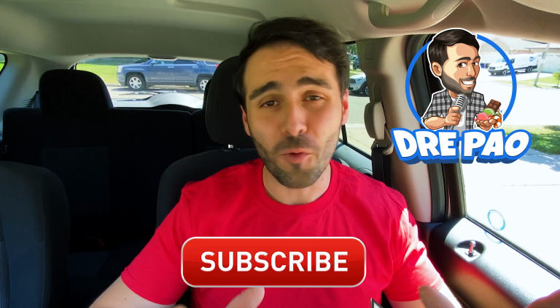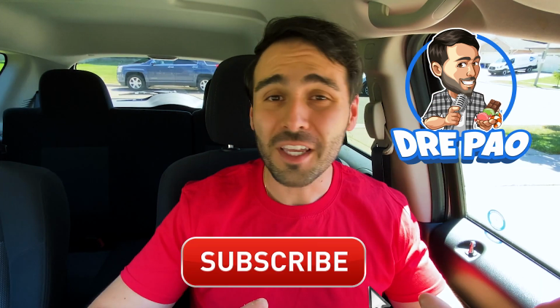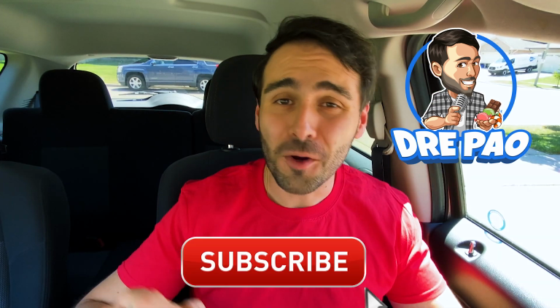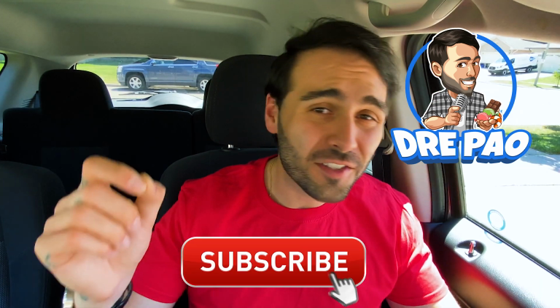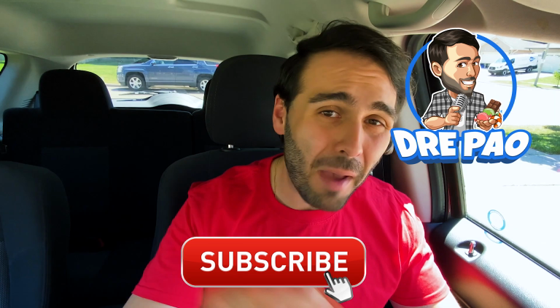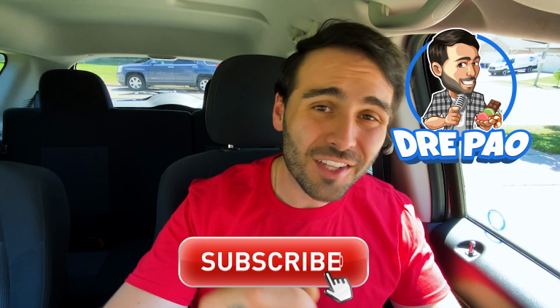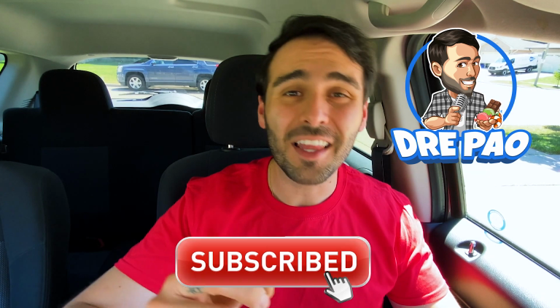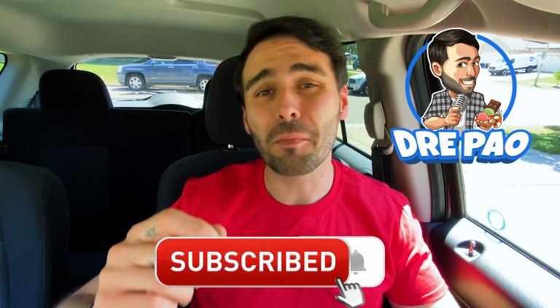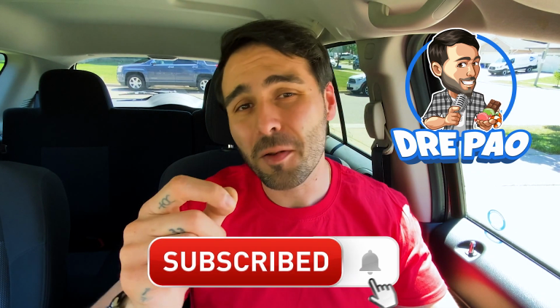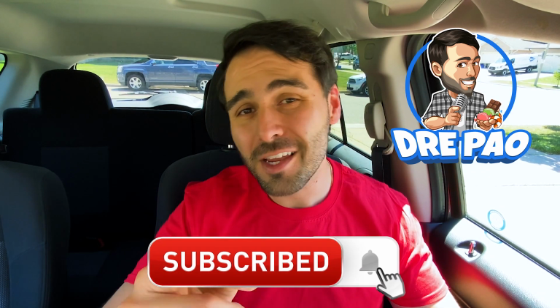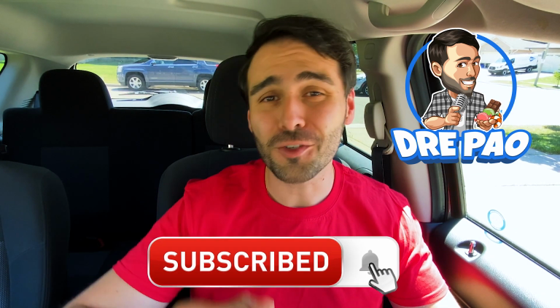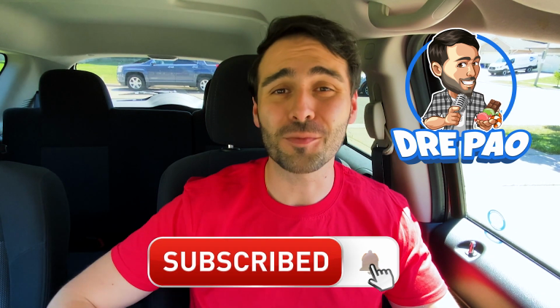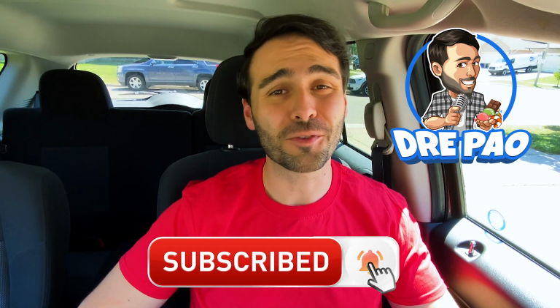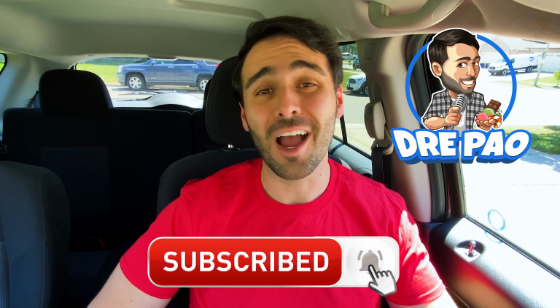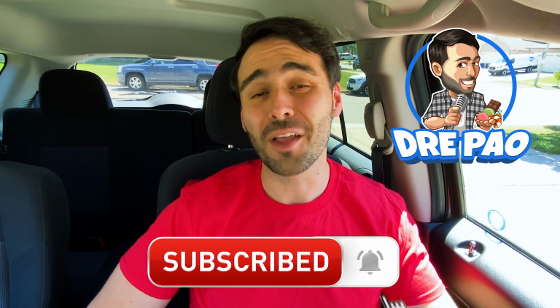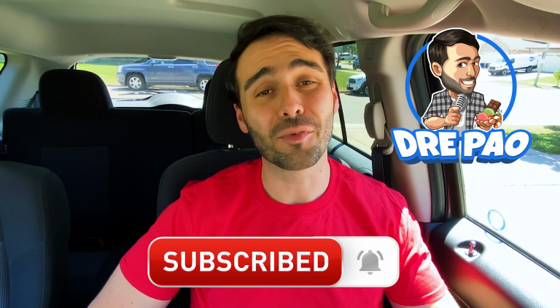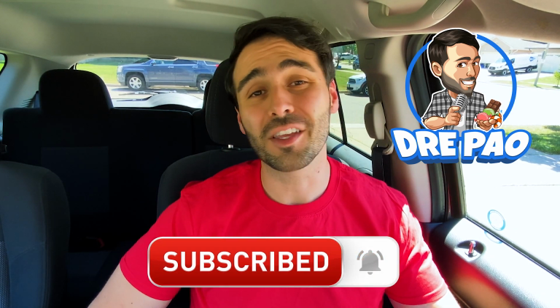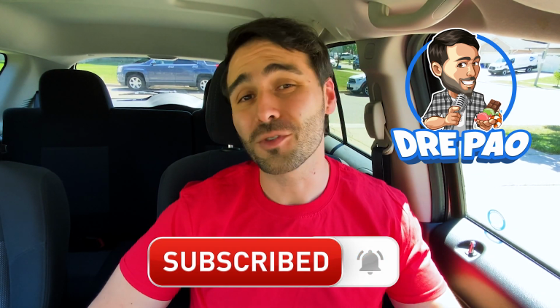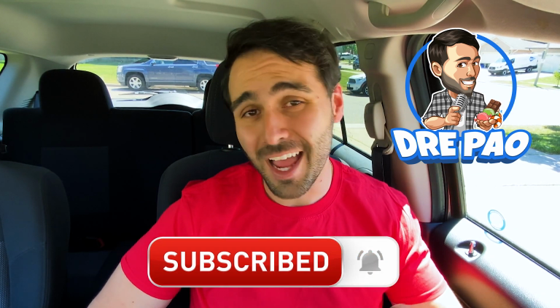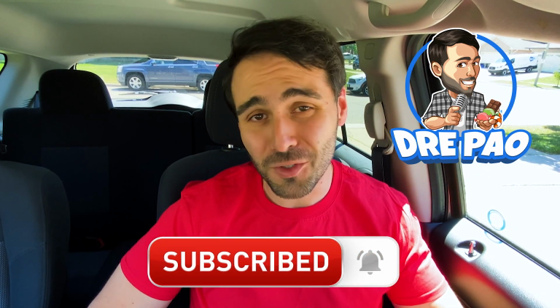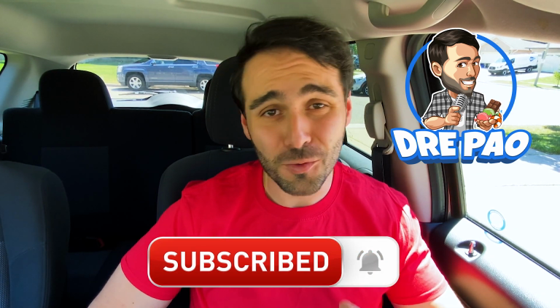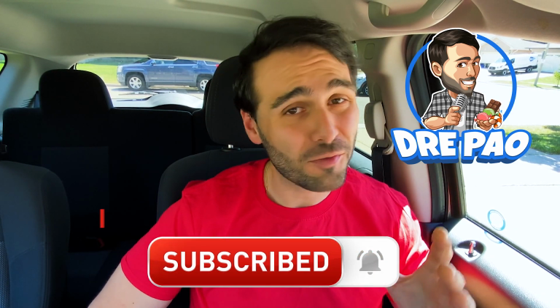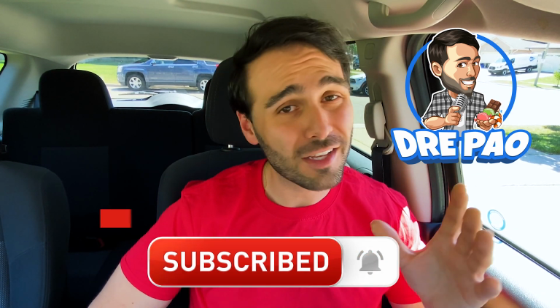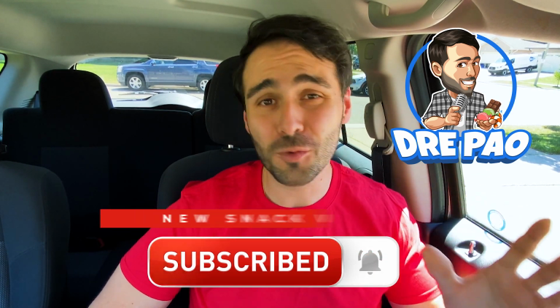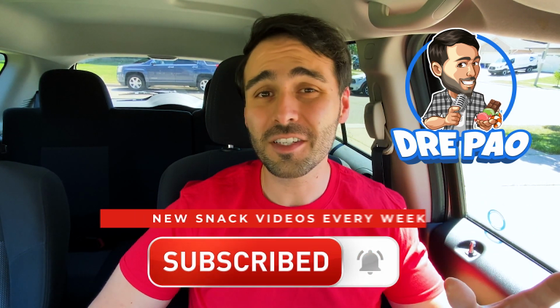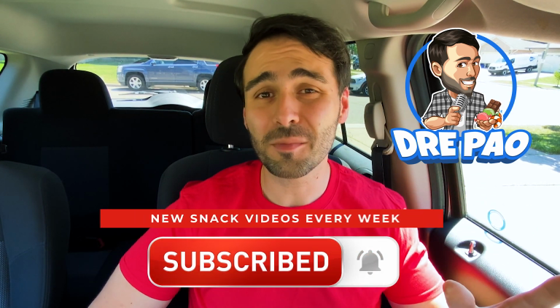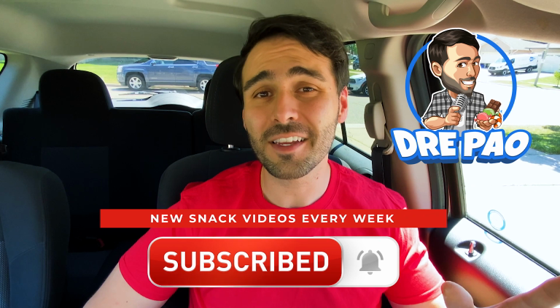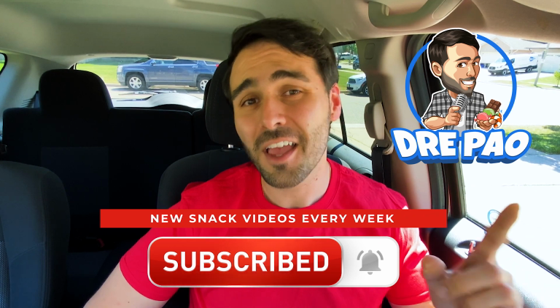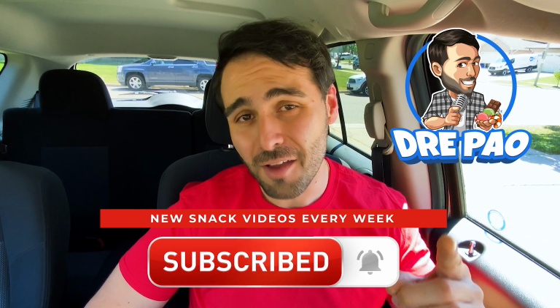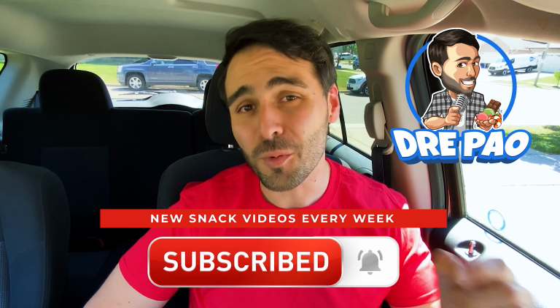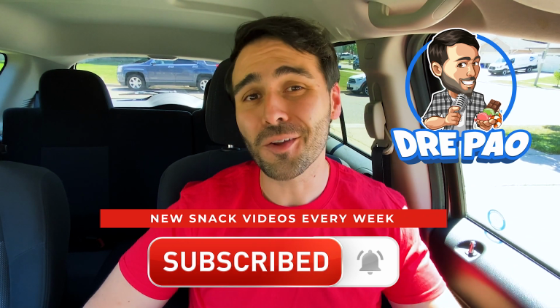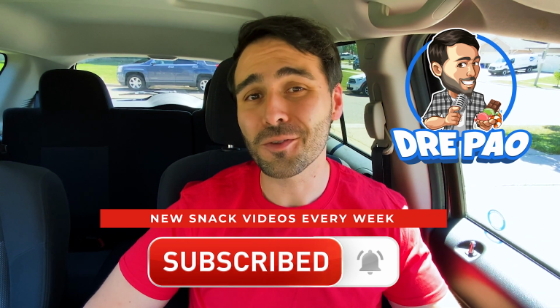Before we get started, smash that like button, make sure you're subscribed. I'm bringing you snack news and fast food release updates every week on YouTube.